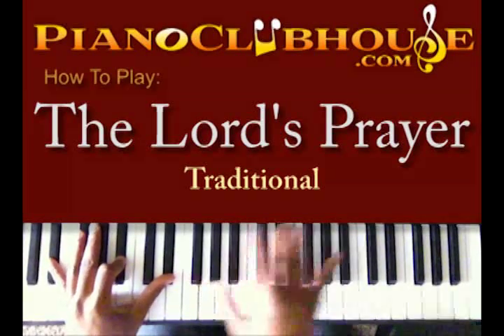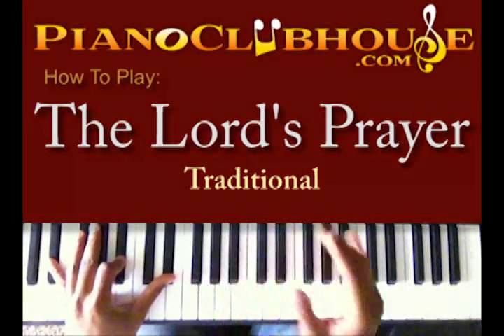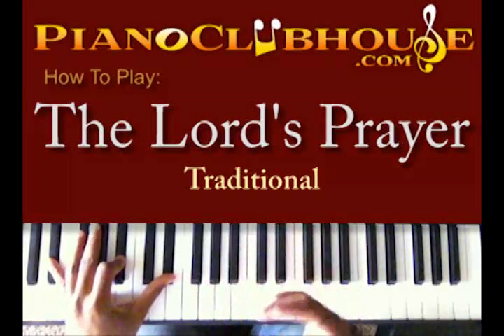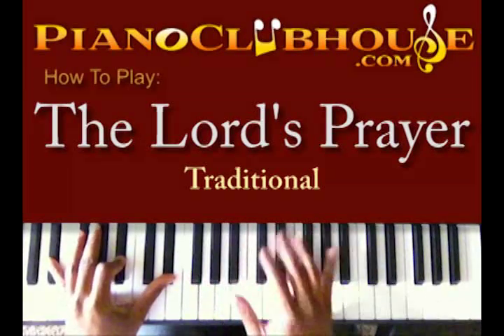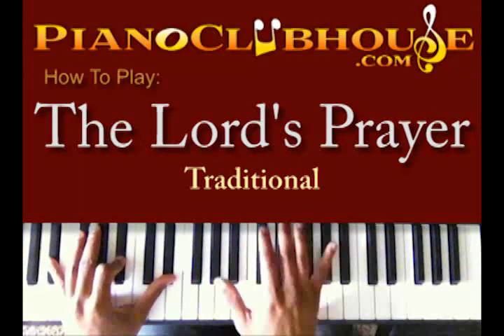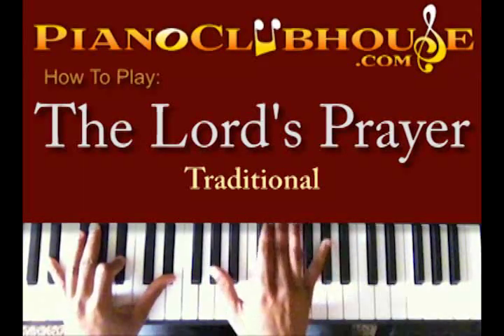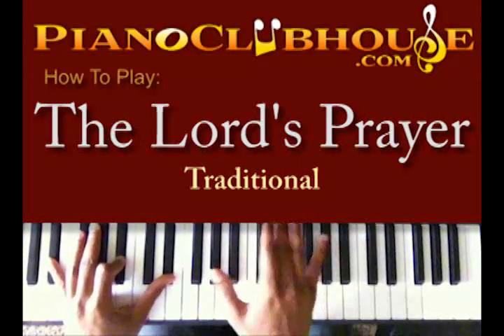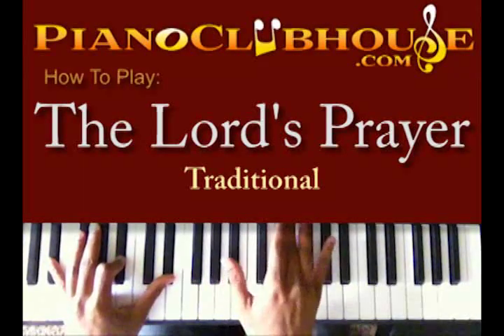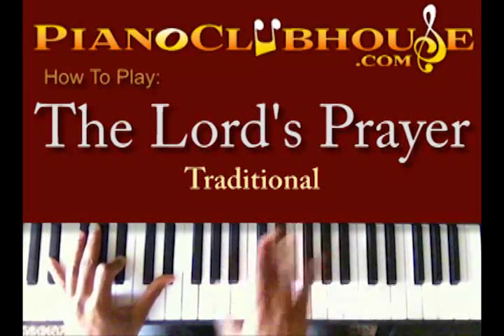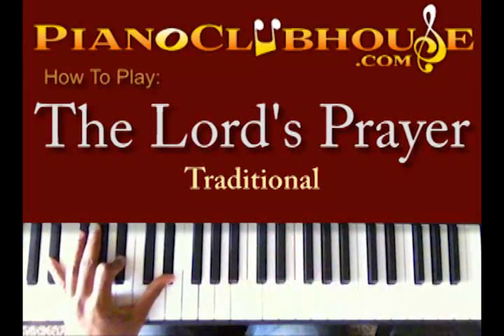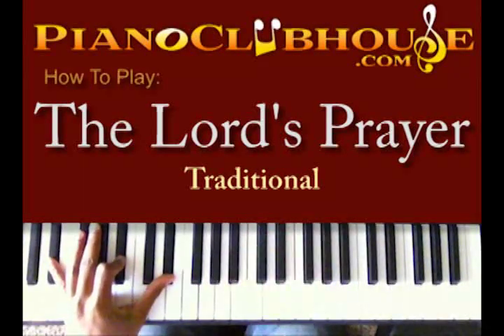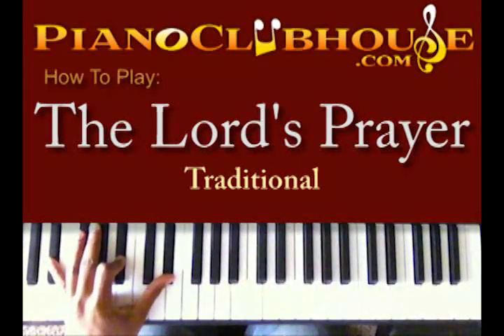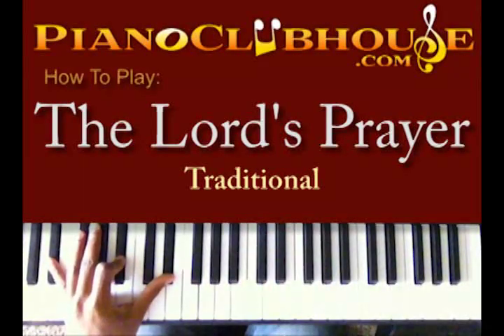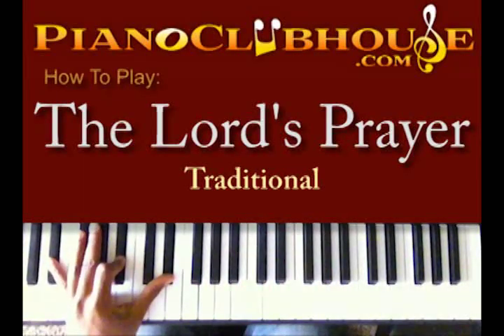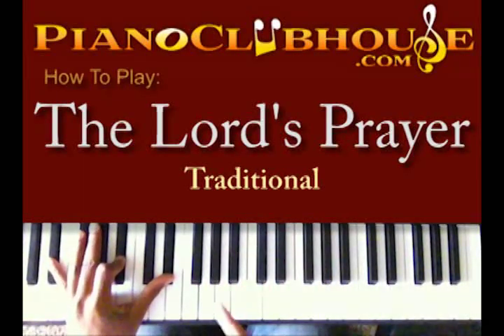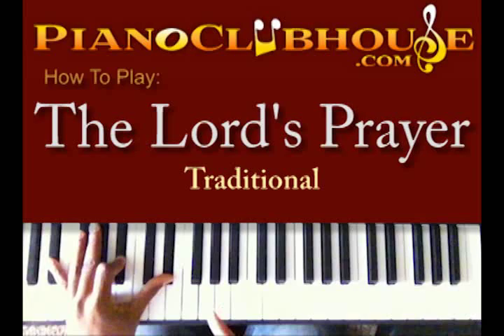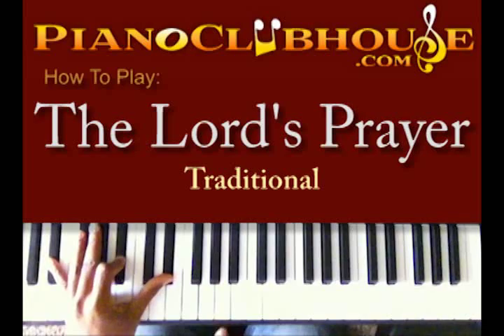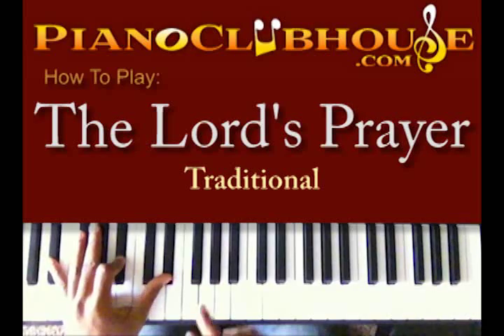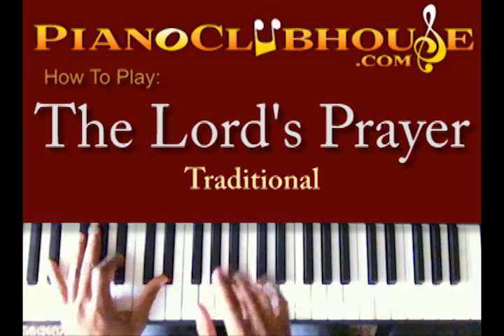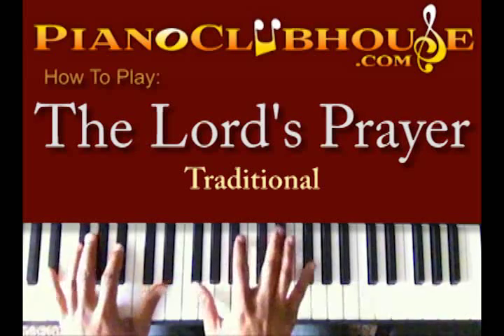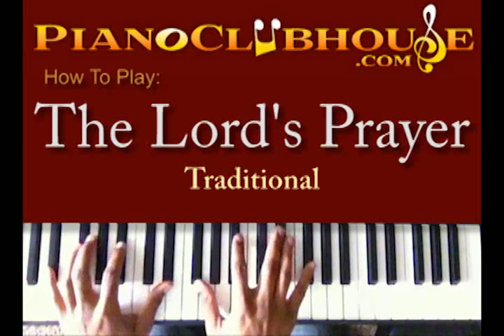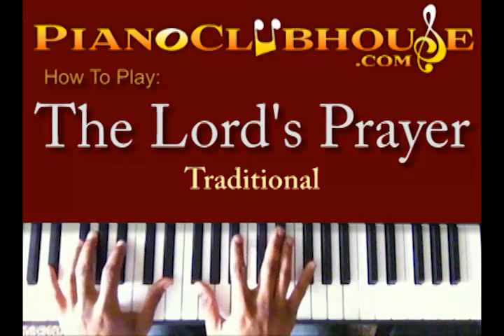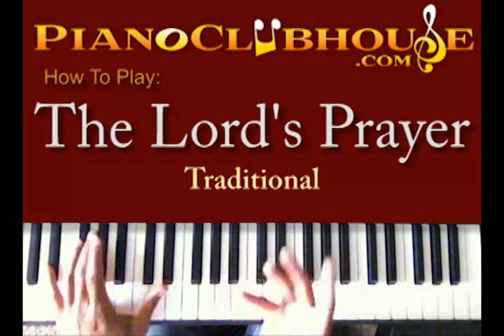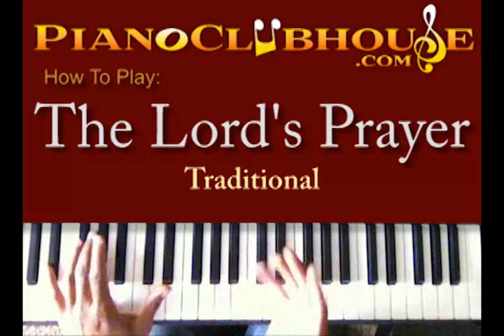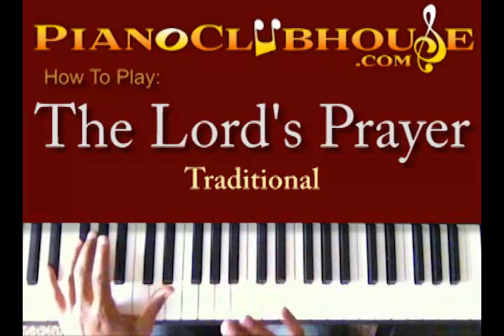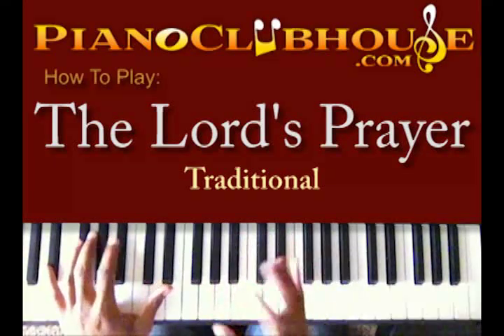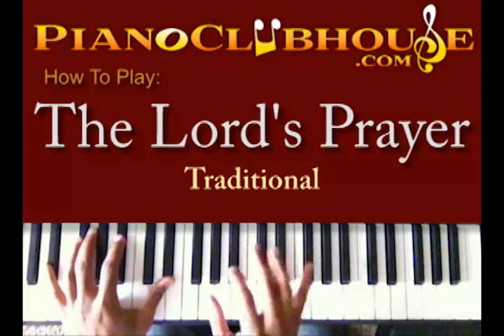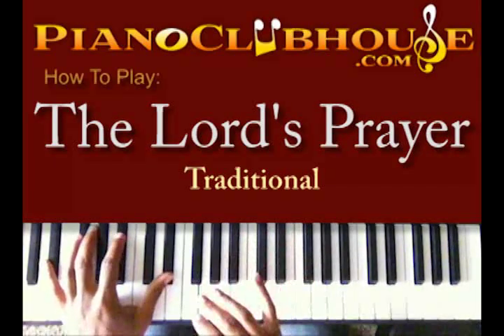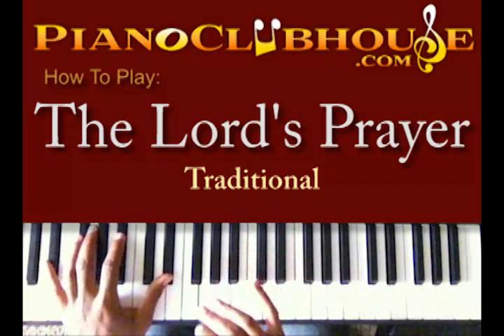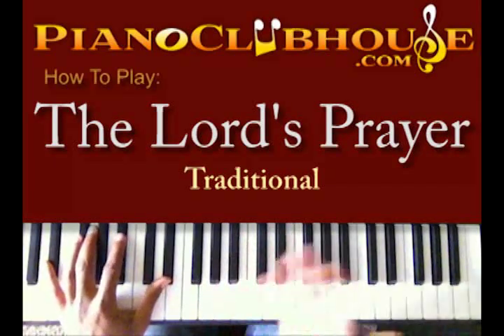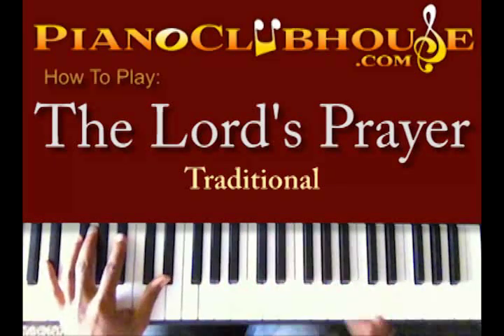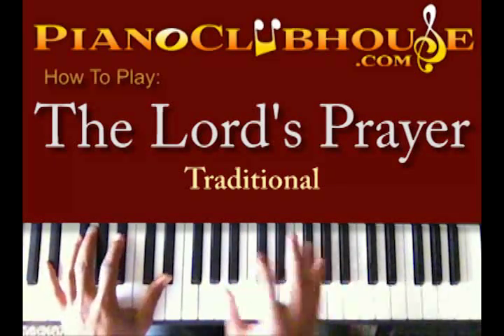These chords I'm showing you at the beginning of this song are going to be played all throughout the song. So if you get this first part, then the rest is easy.